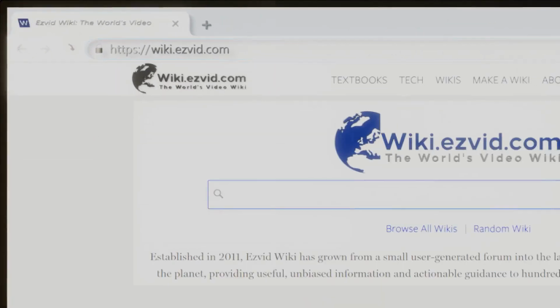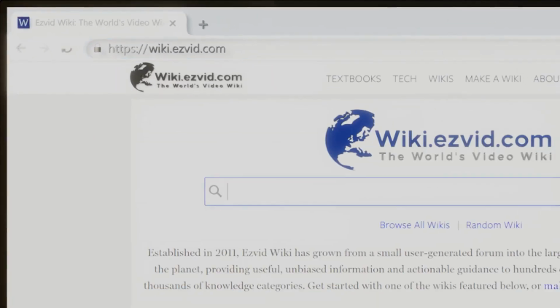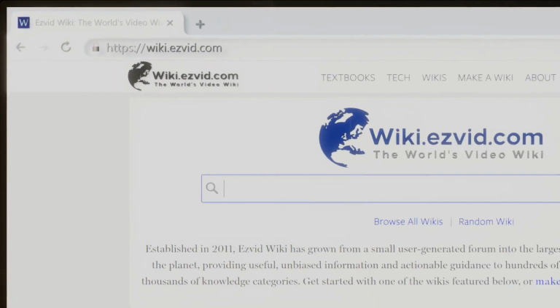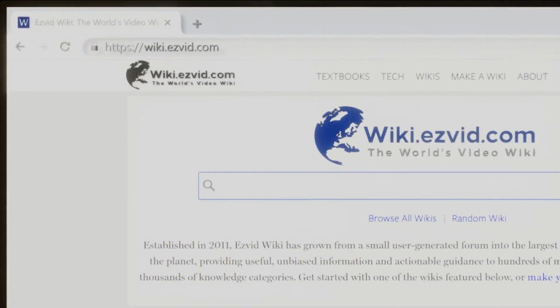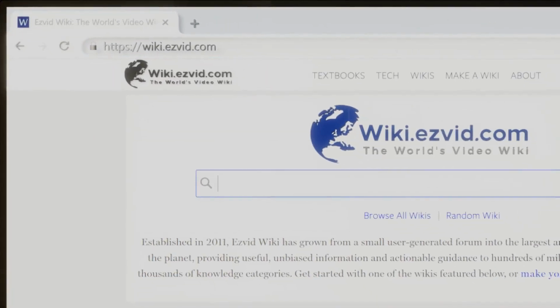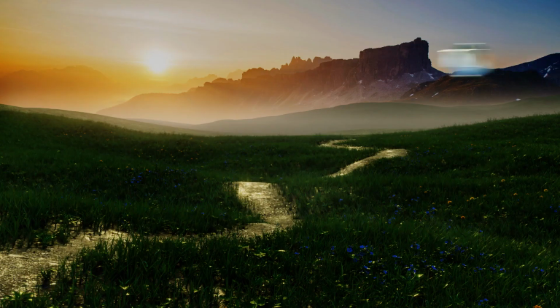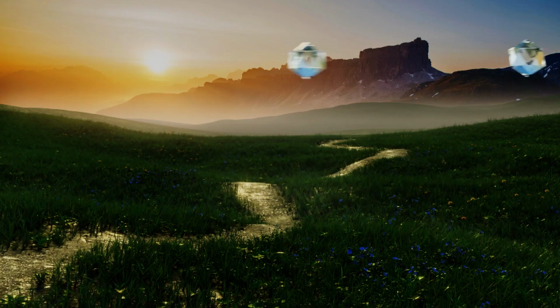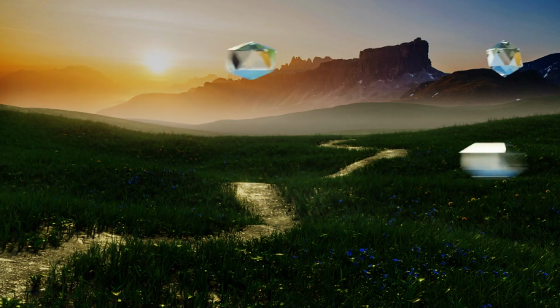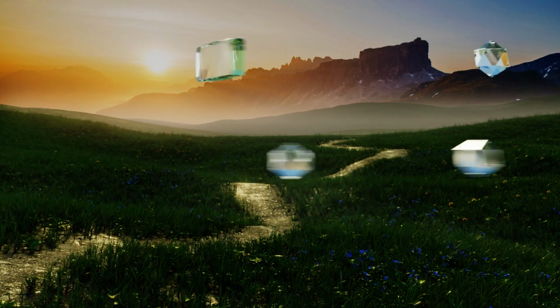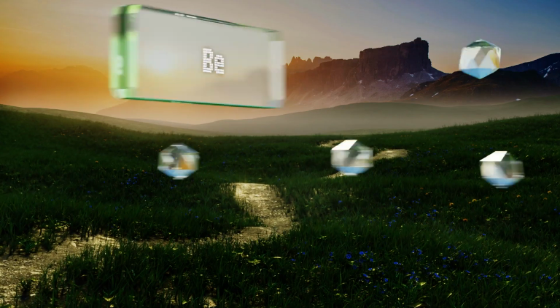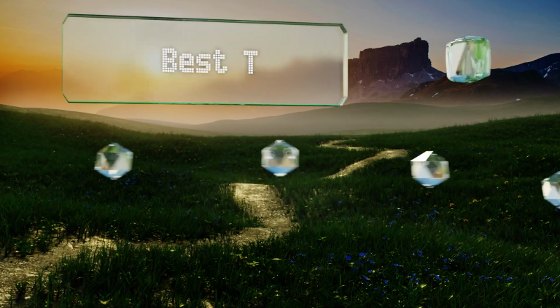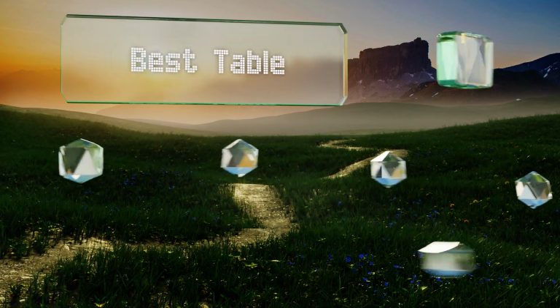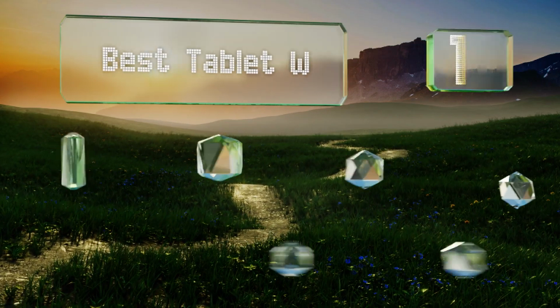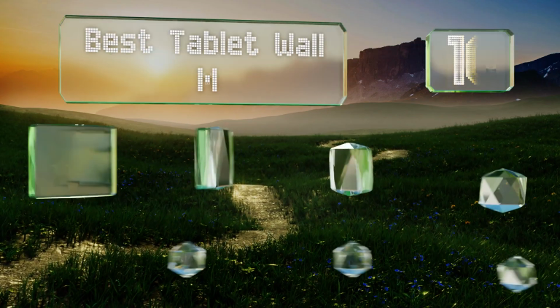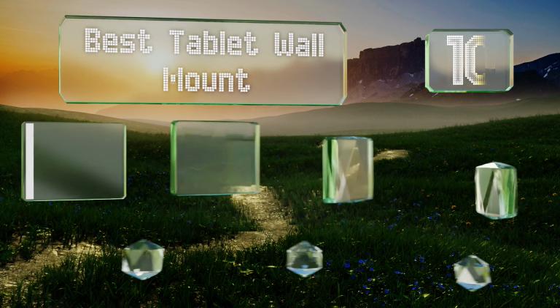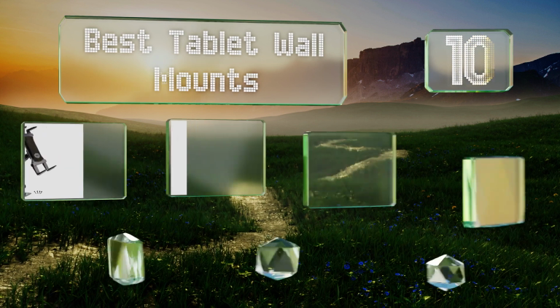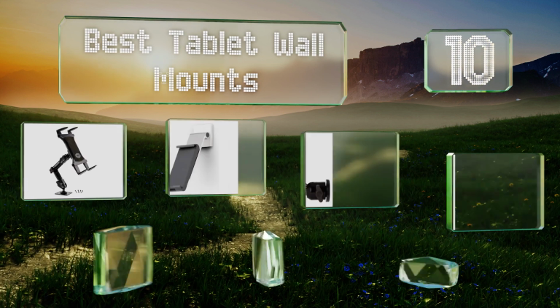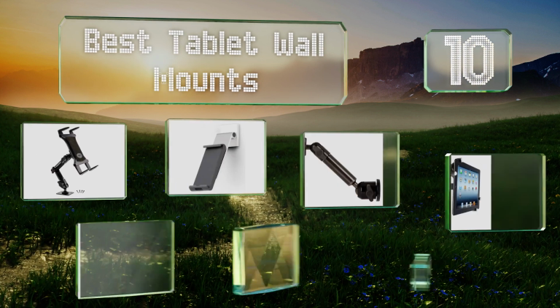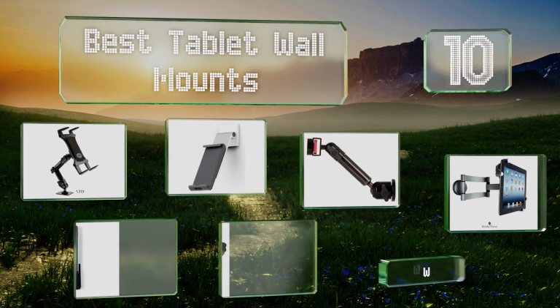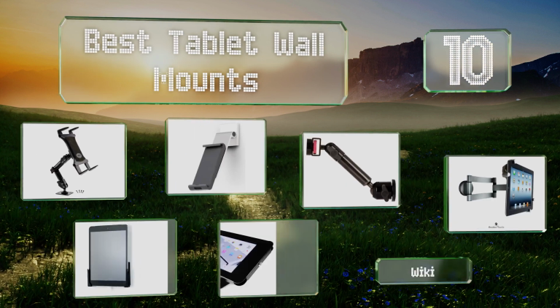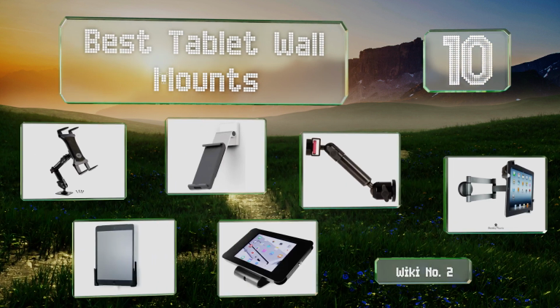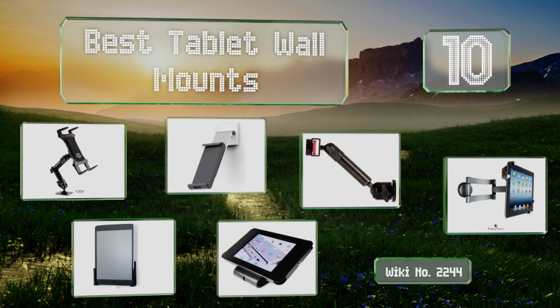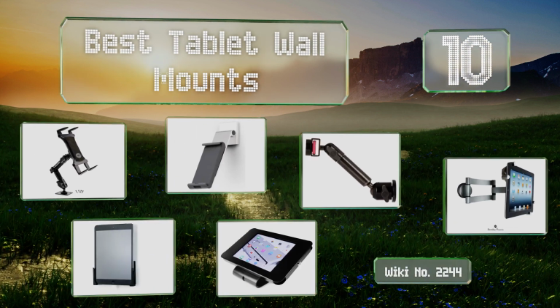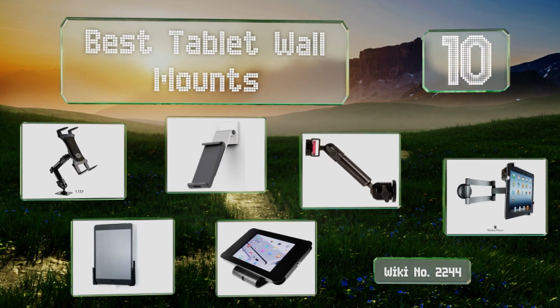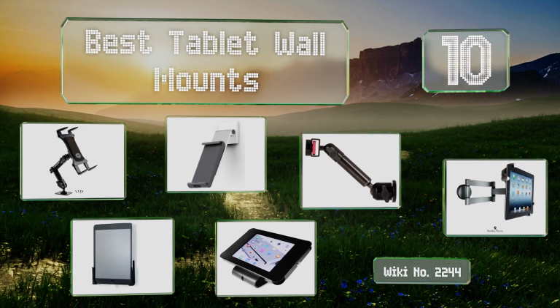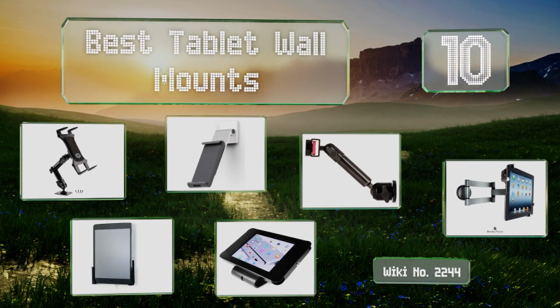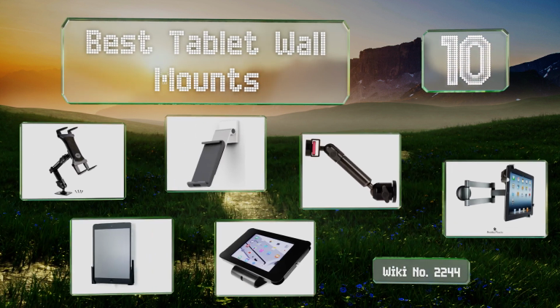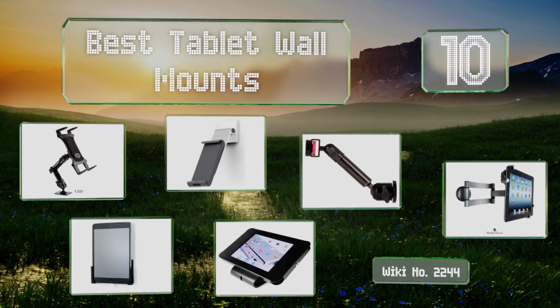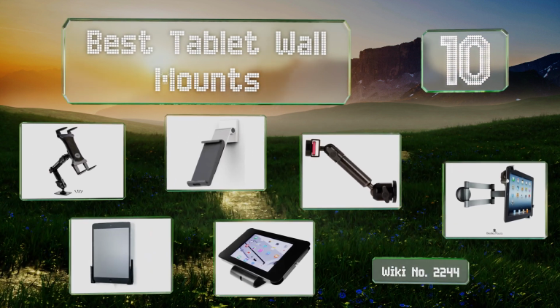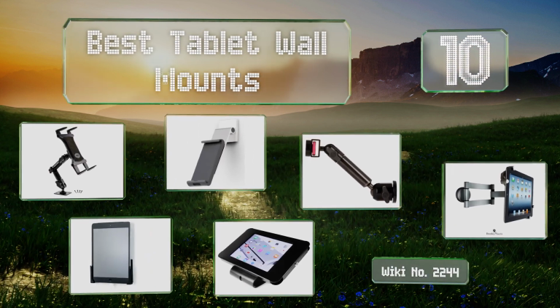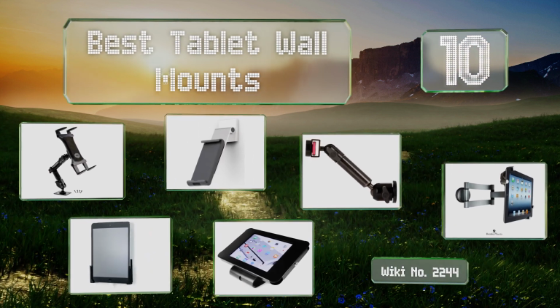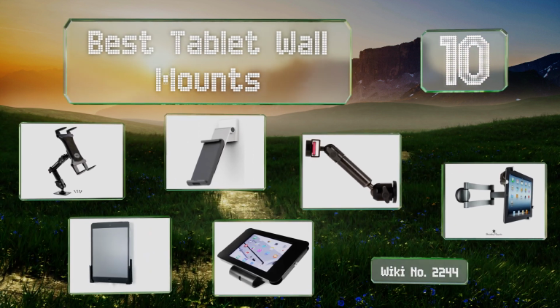EasyVid presents the 10 best tablet wall mounts. Let's get started with the list.